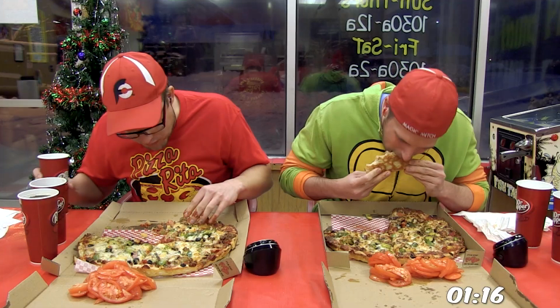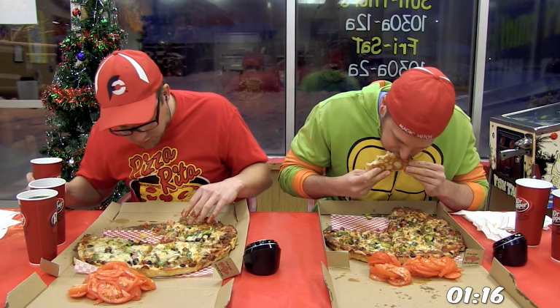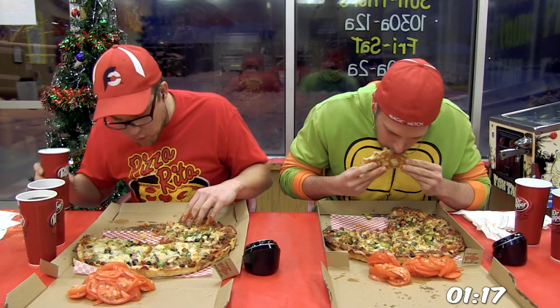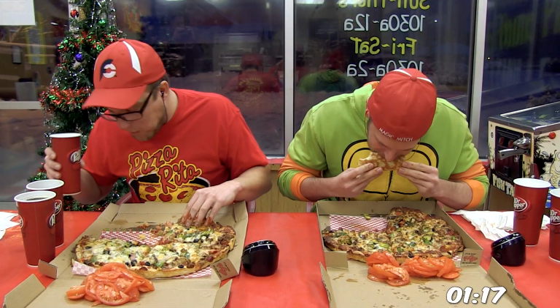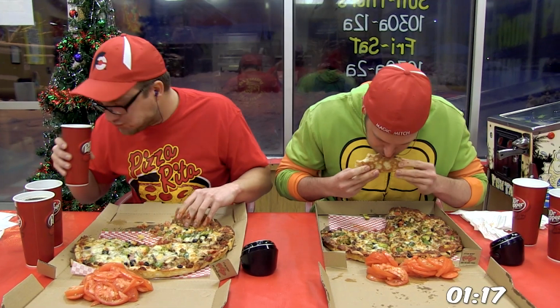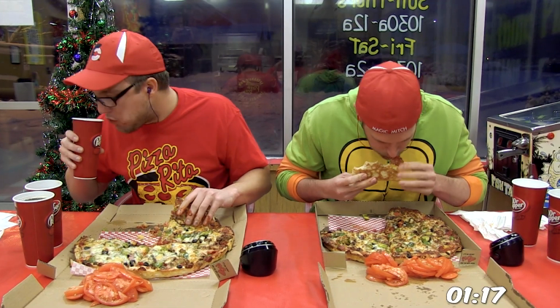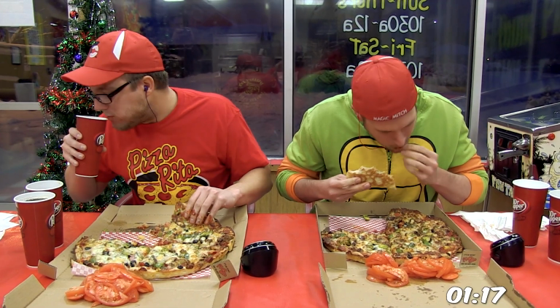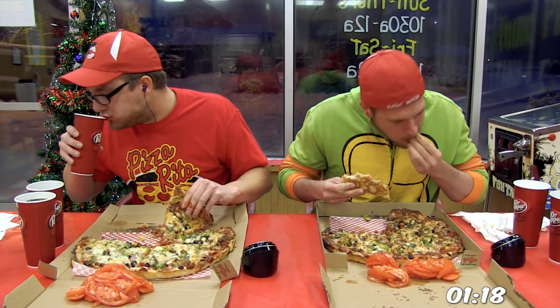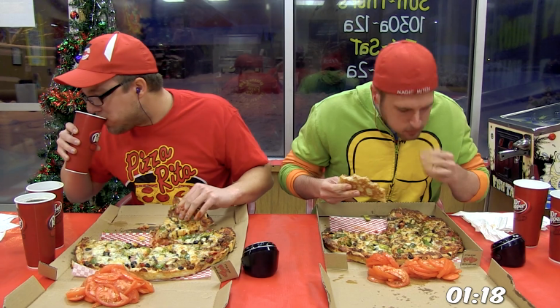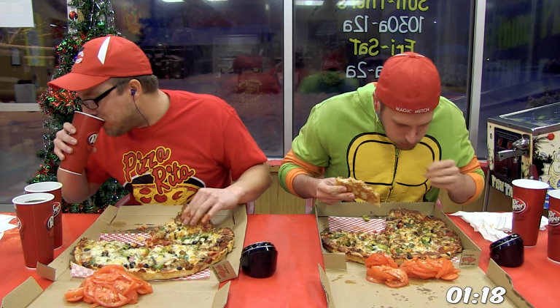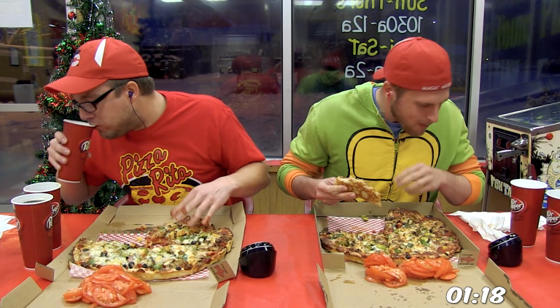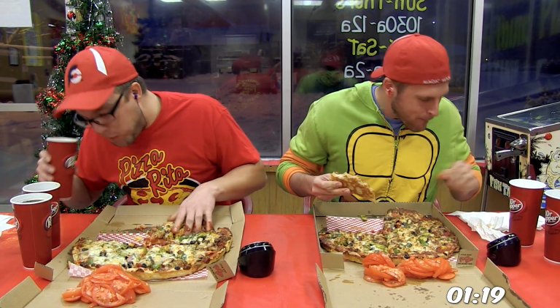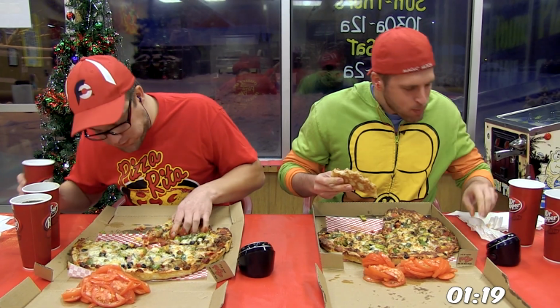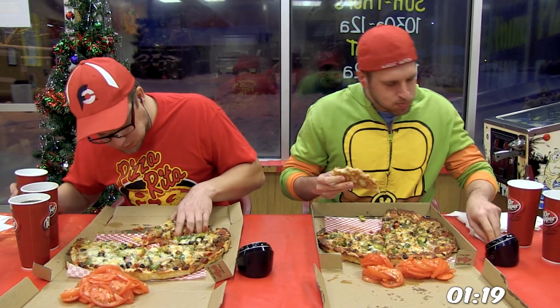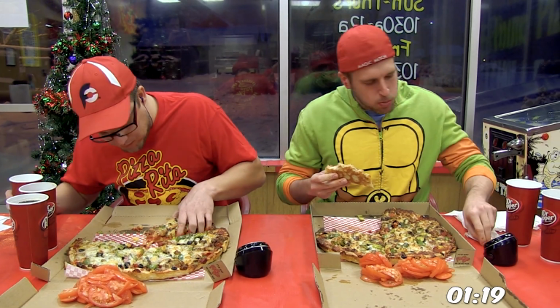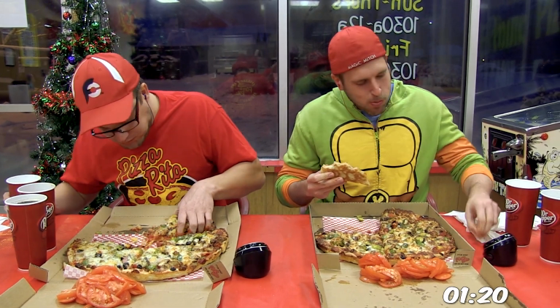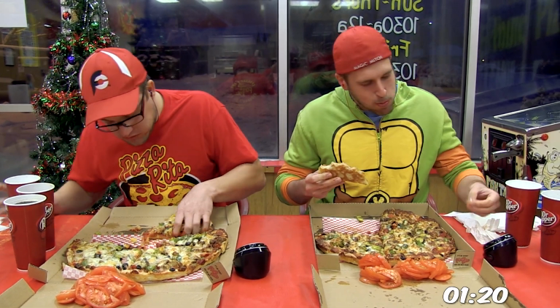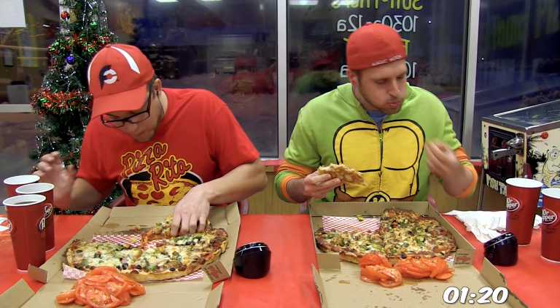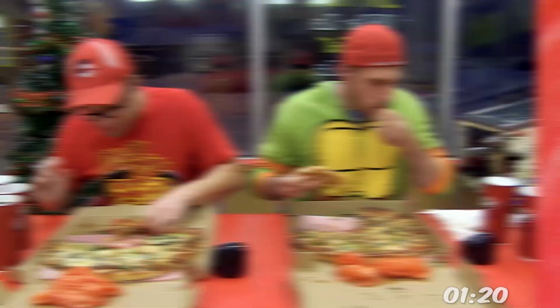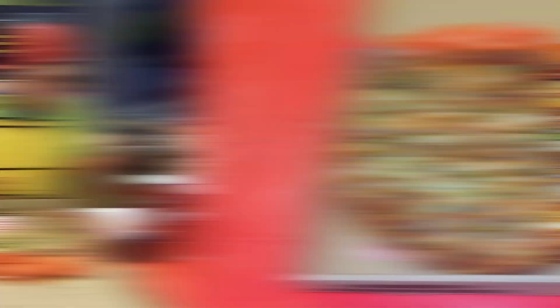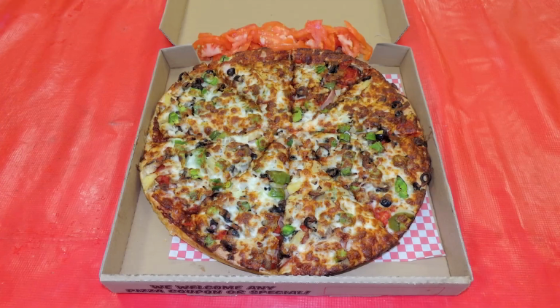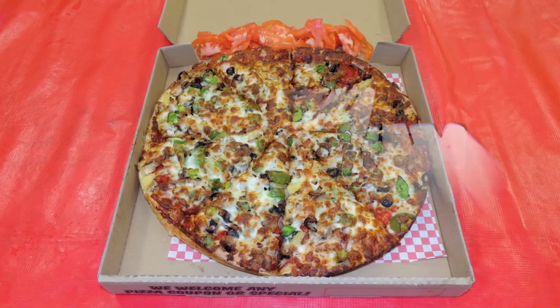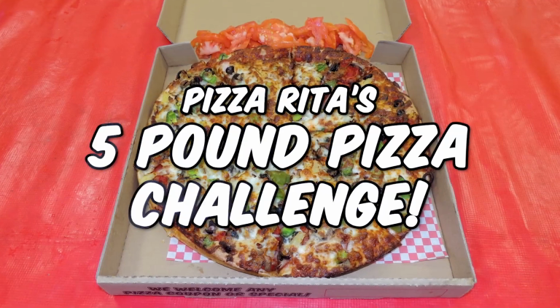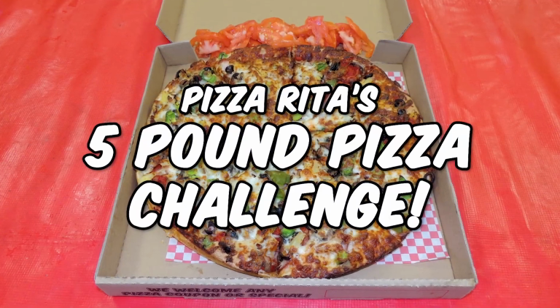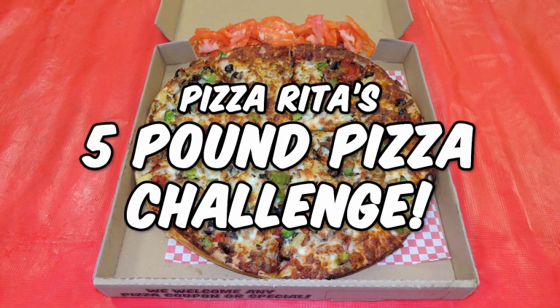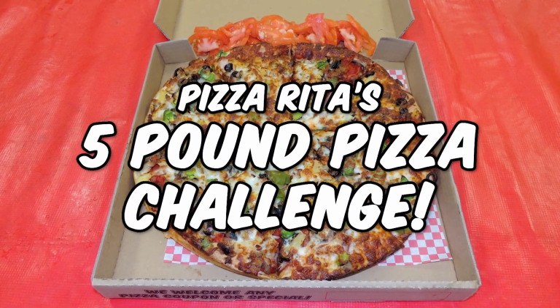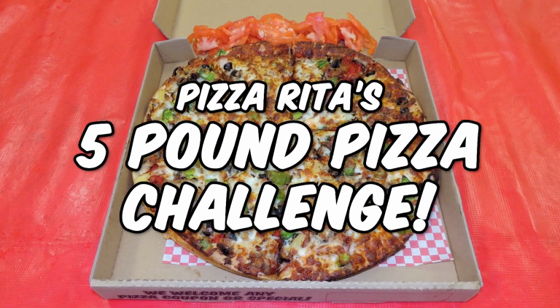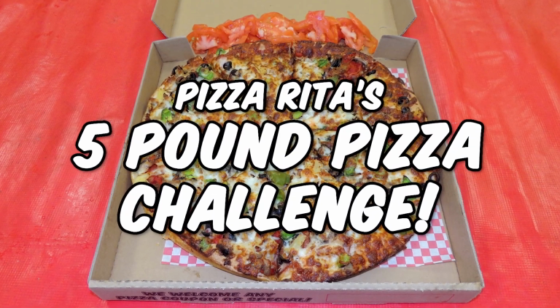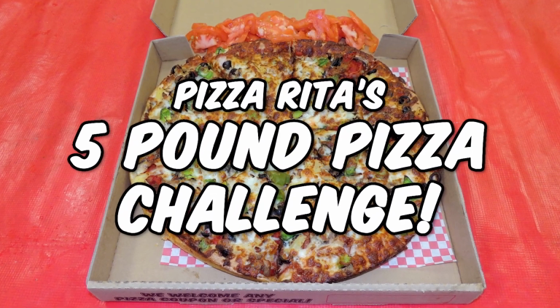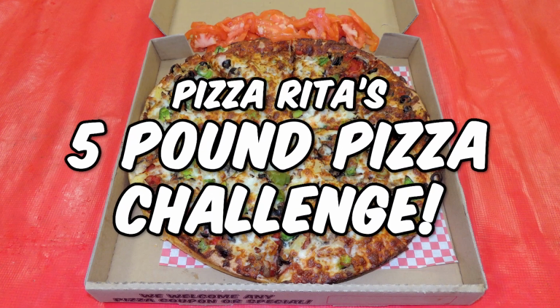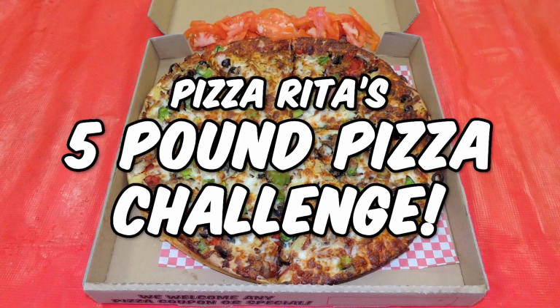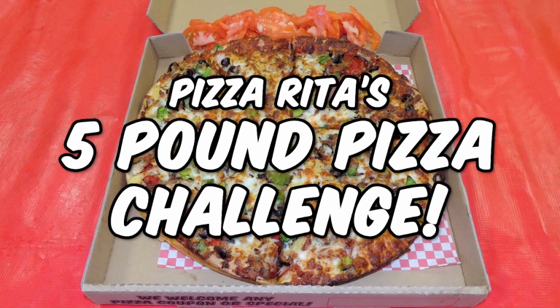And for this fourth challenge of this winter tour, I'm at Pizzerita in Spokane, Washington taking on their 5 pound pizza challenge.